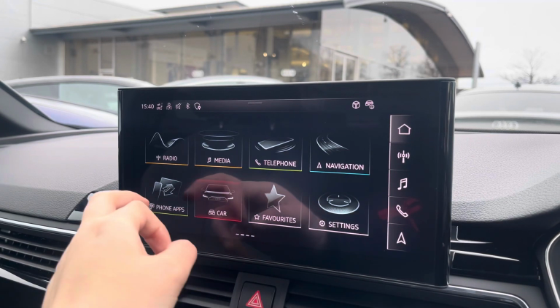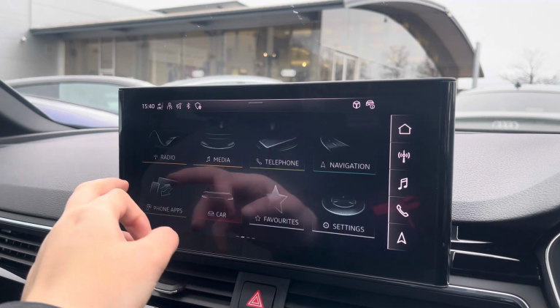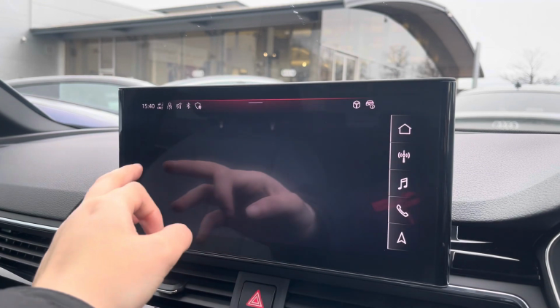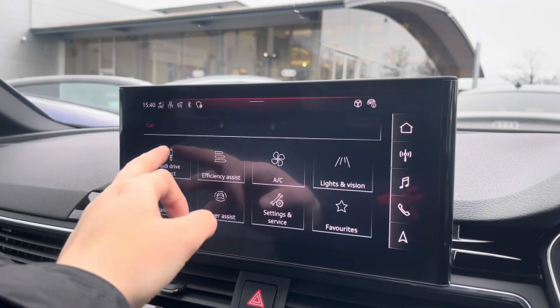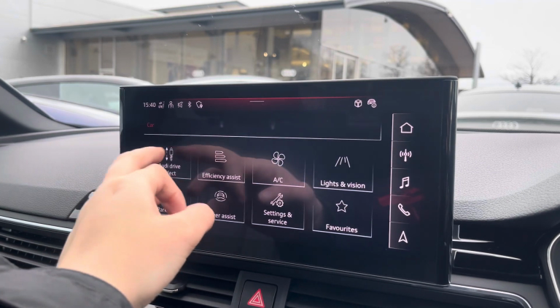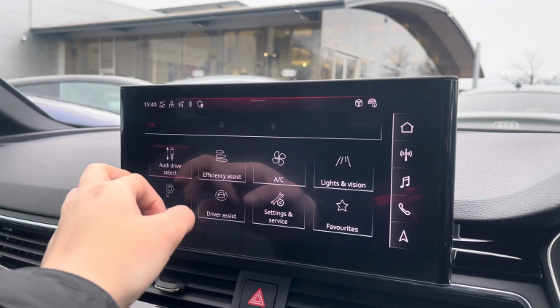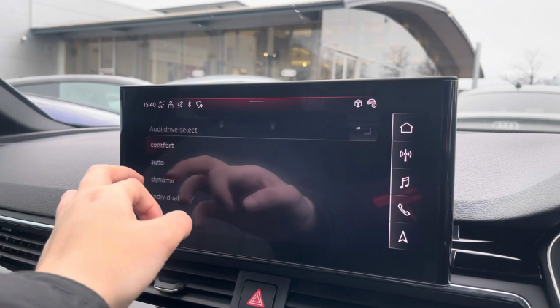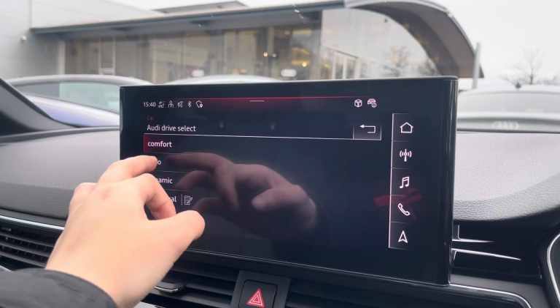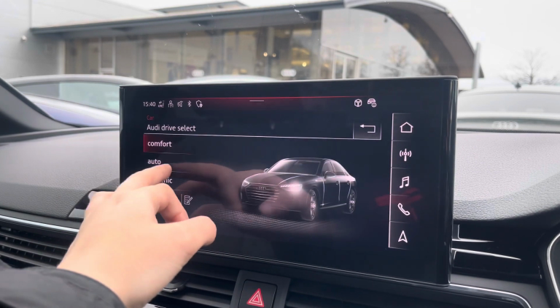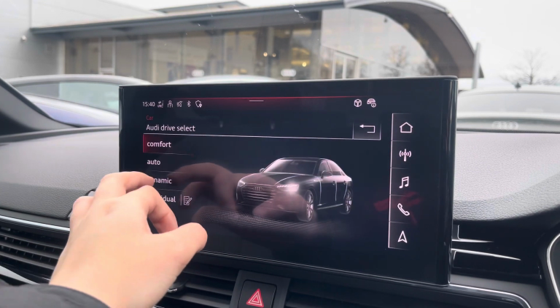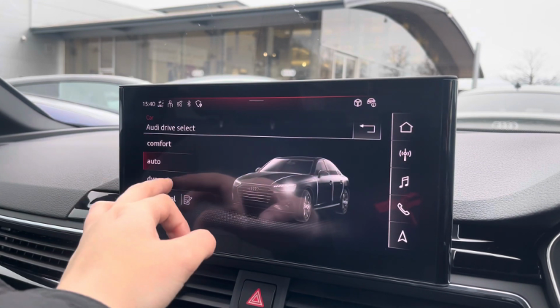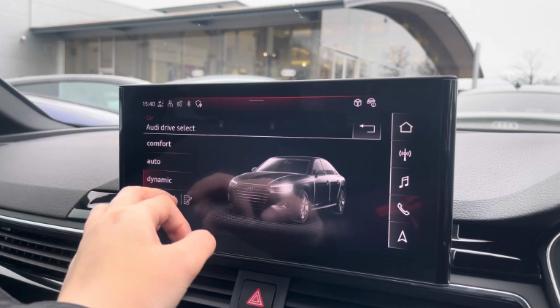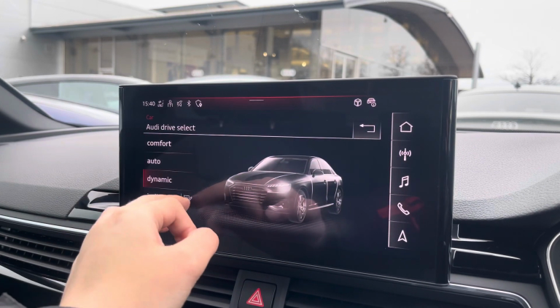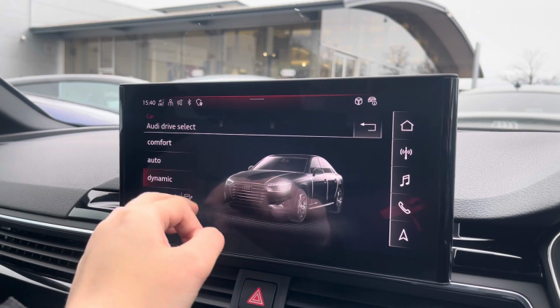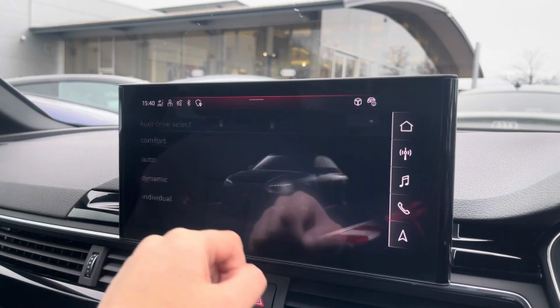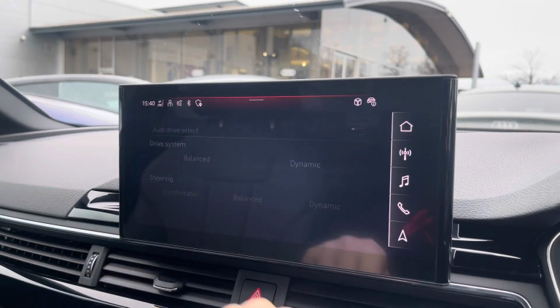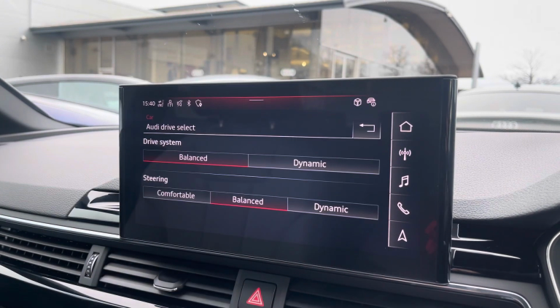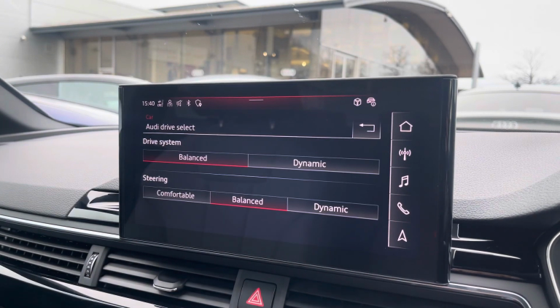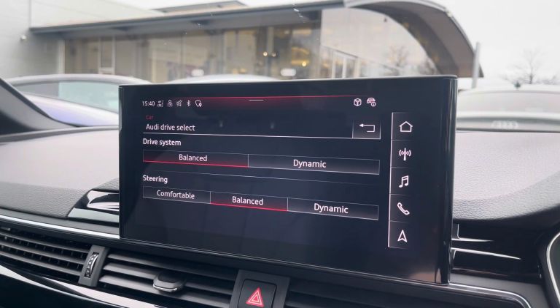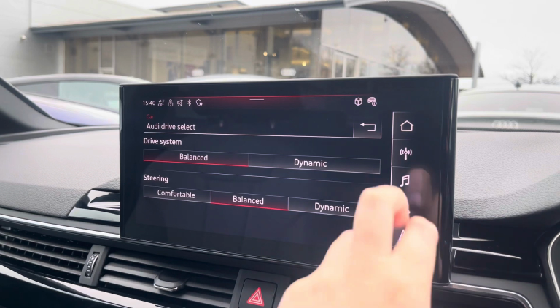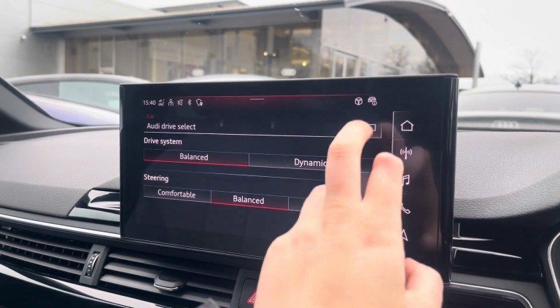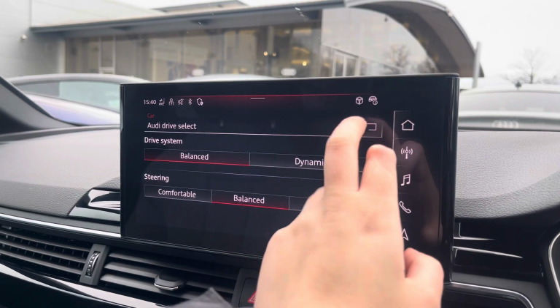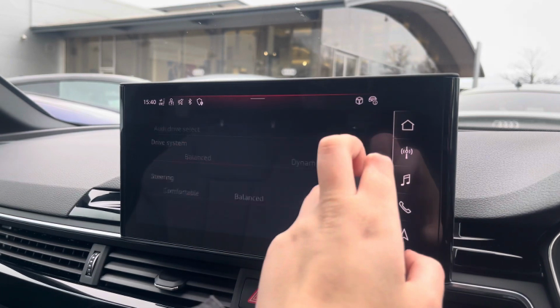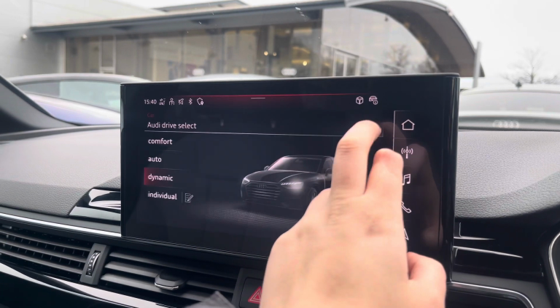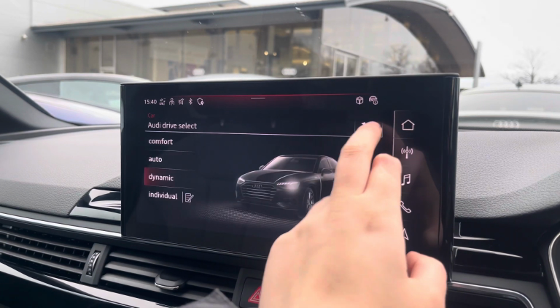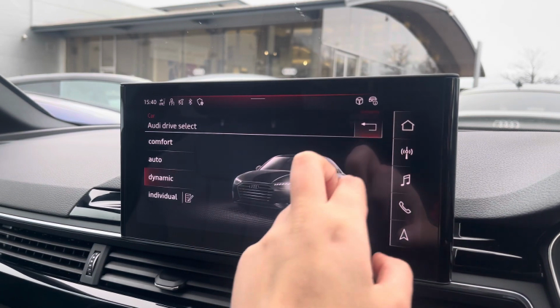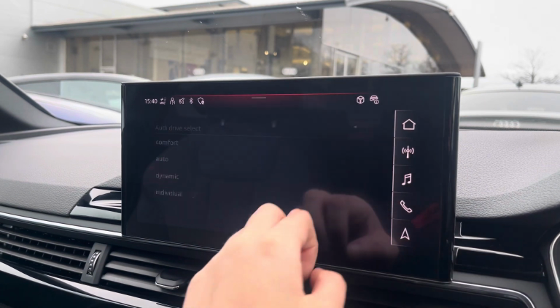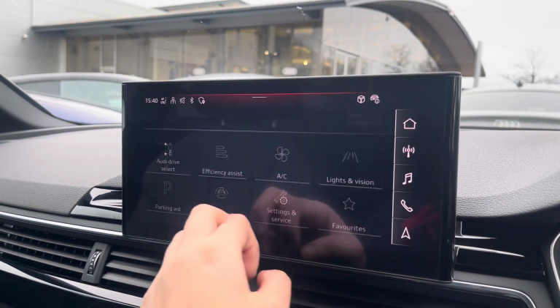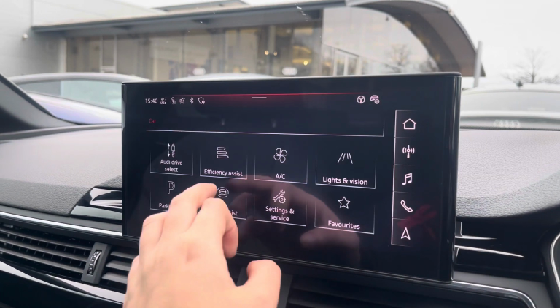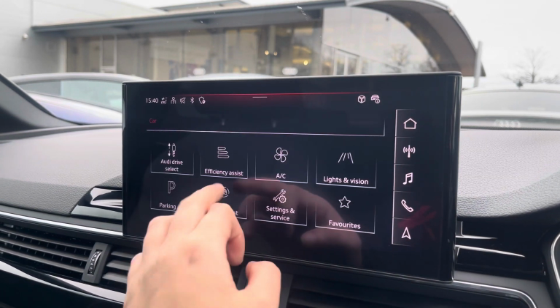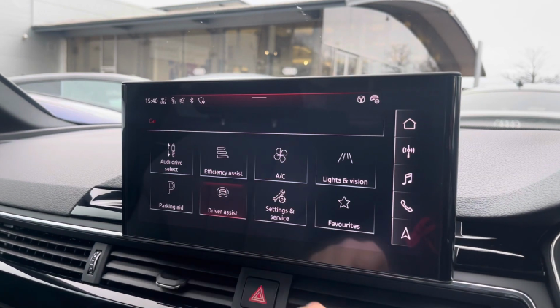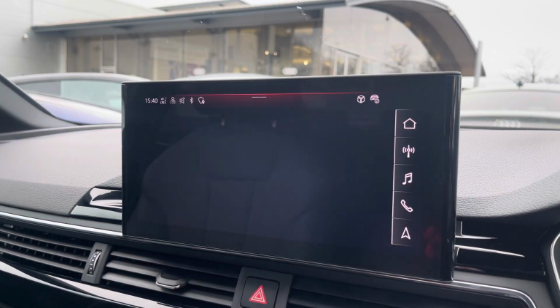The car settings feature the Audi drive select, allowing you to adjust from comfort to dynamic, as well as individually adjusting the drive system and steering.